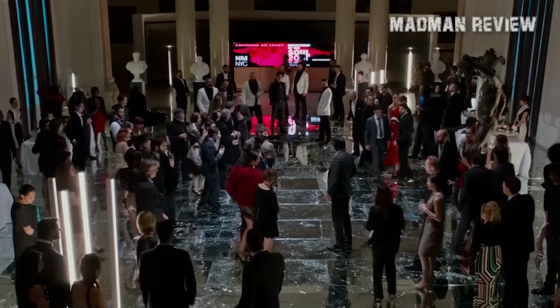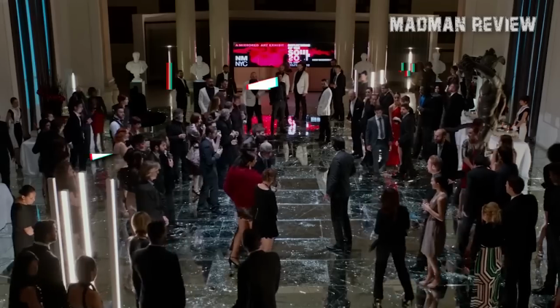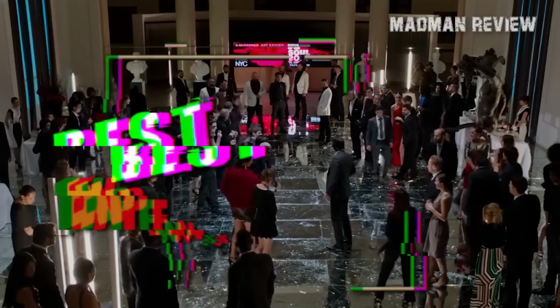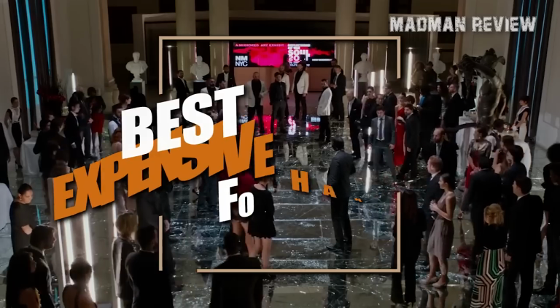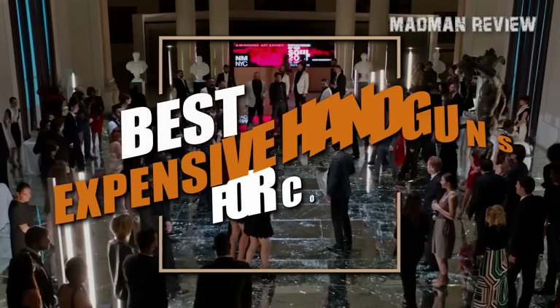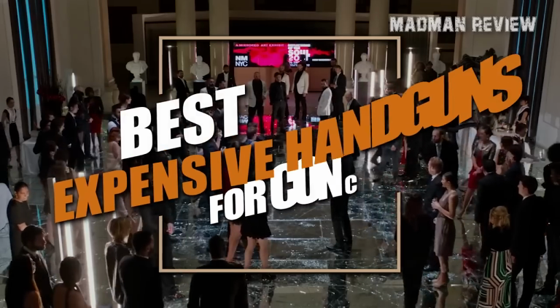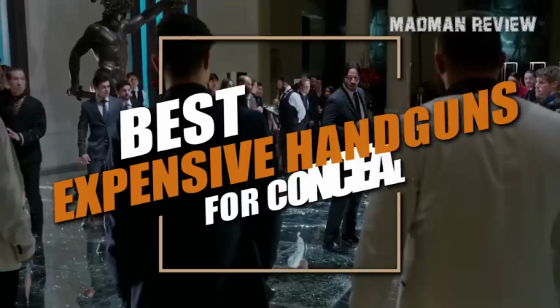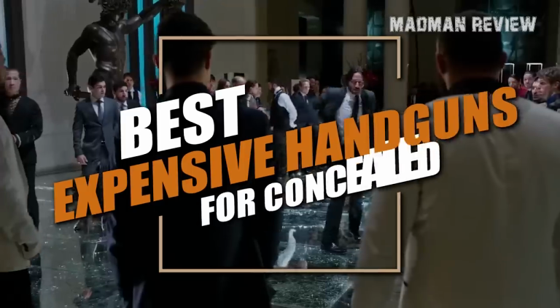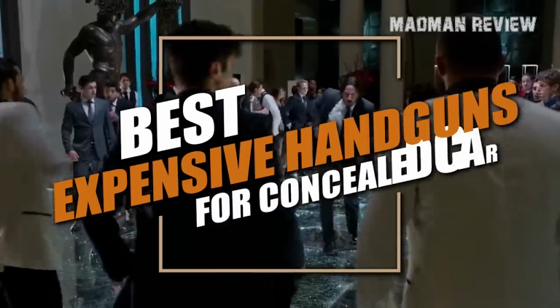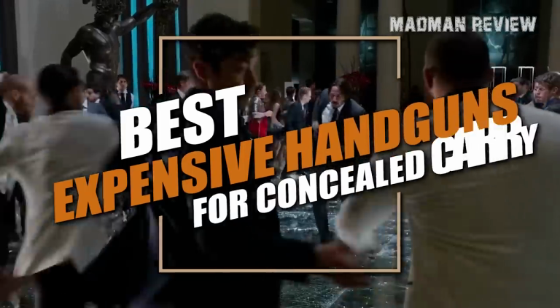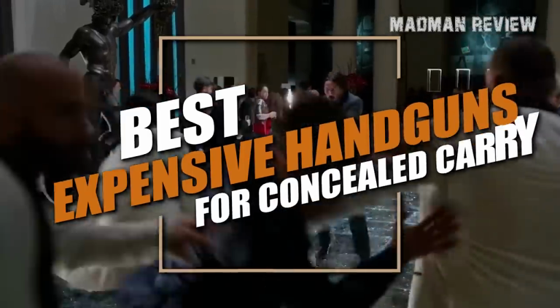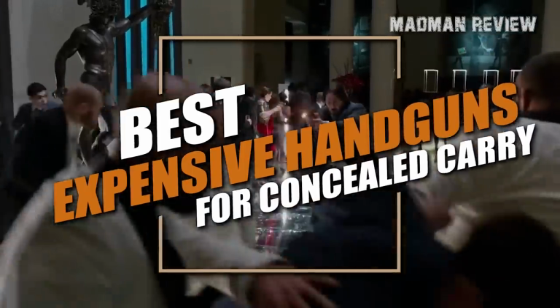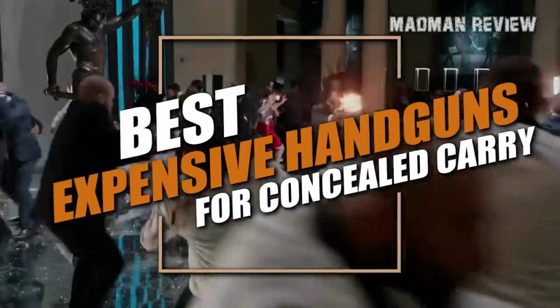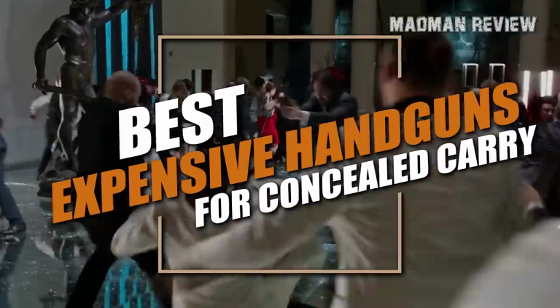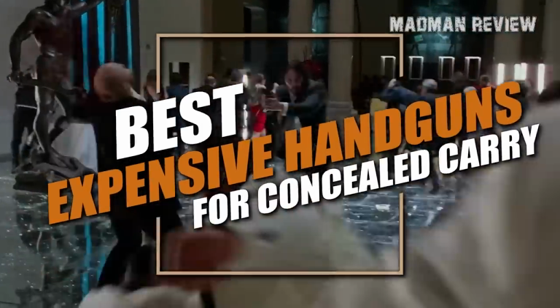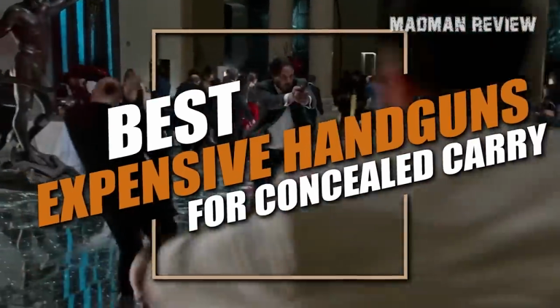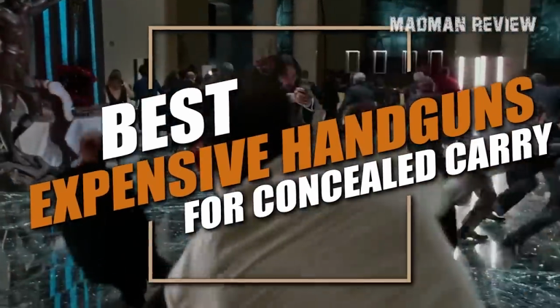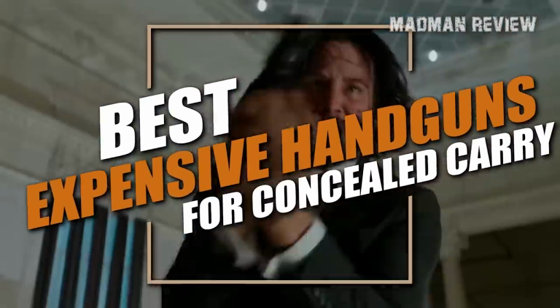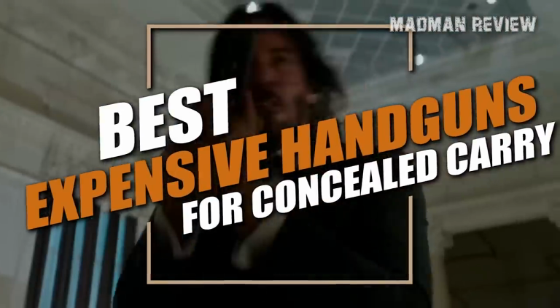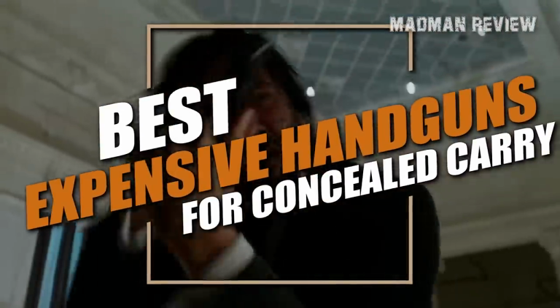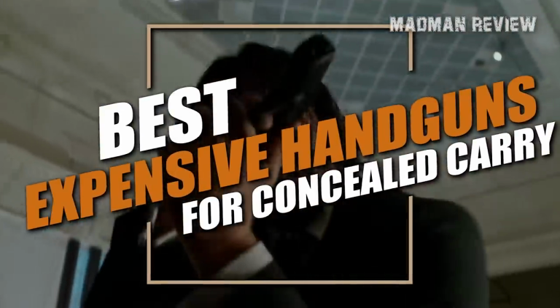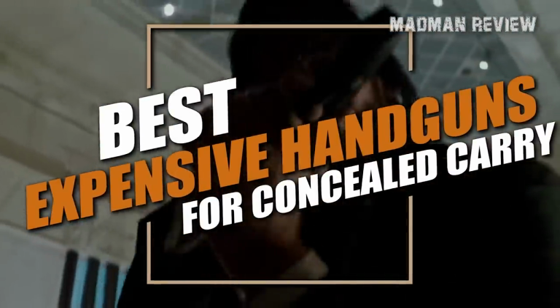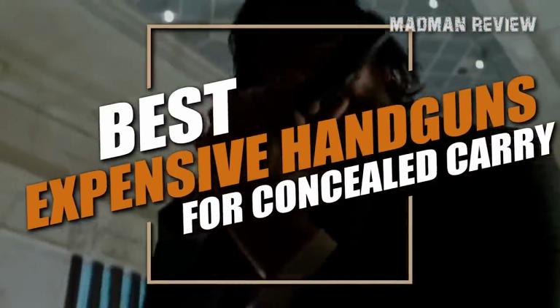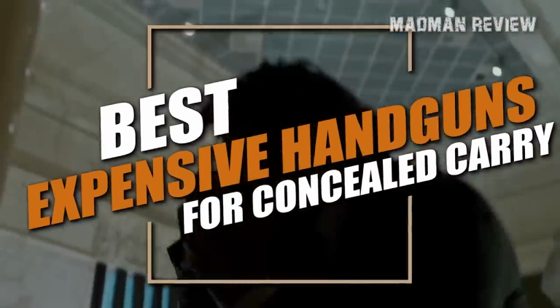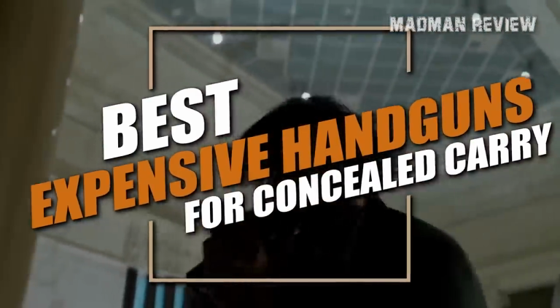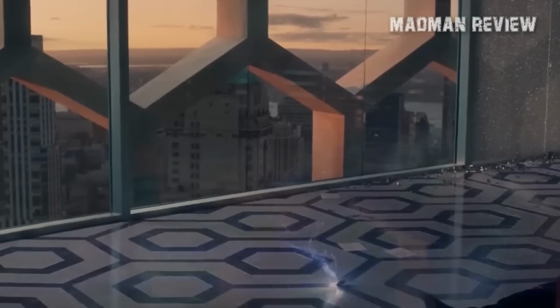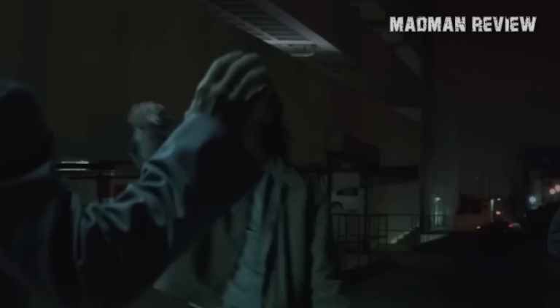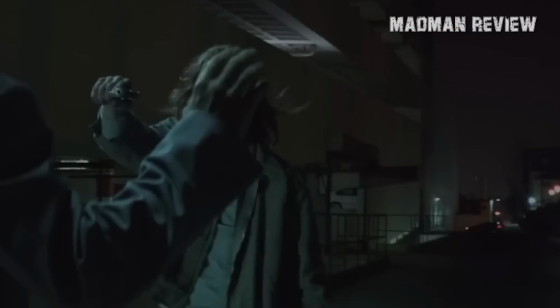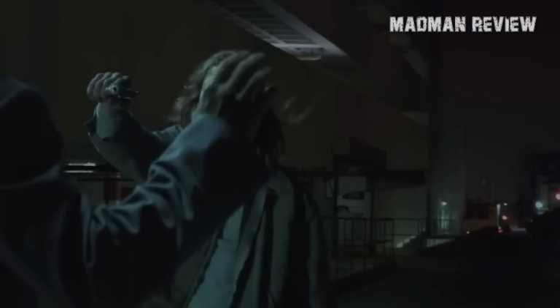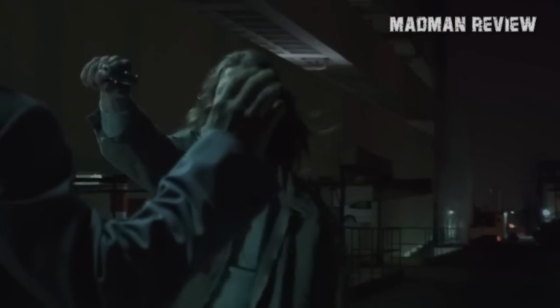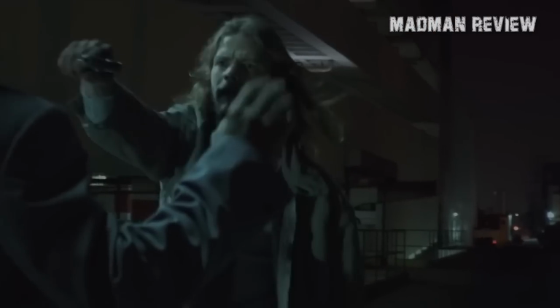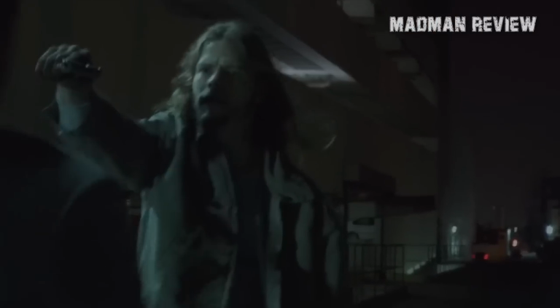In this video, I'll talk about the best of the best handguns for concealed carry that money can buy. Without further ado, let's begin.